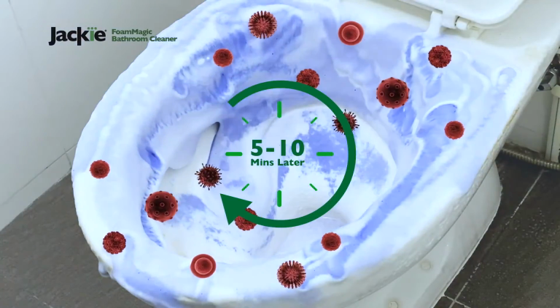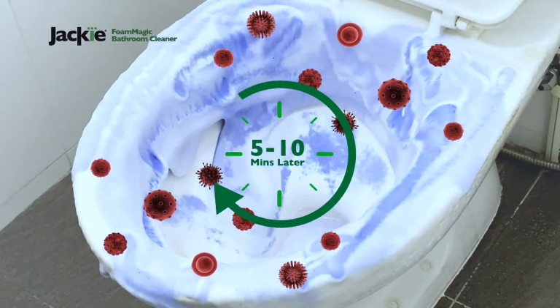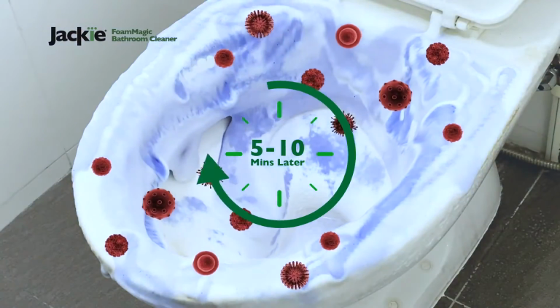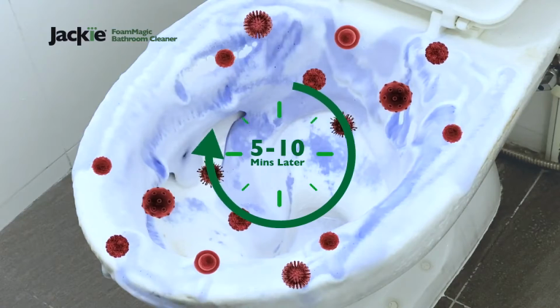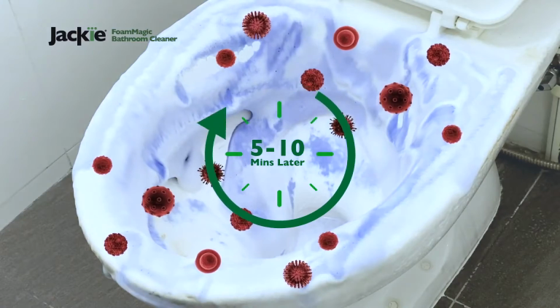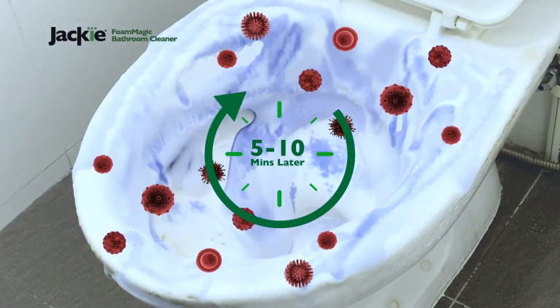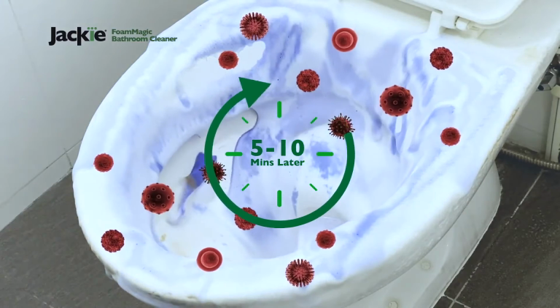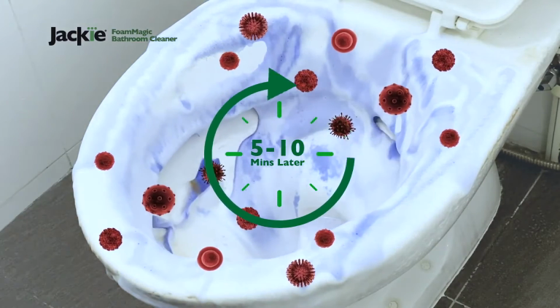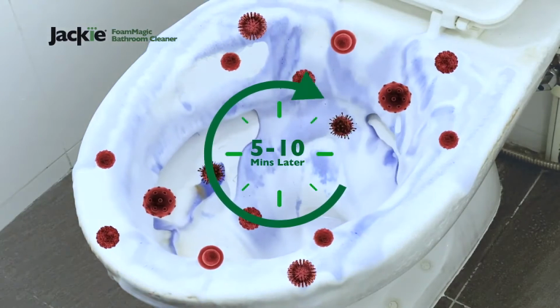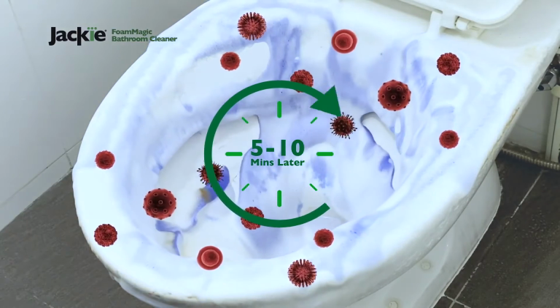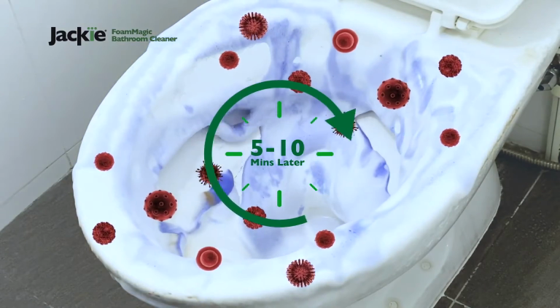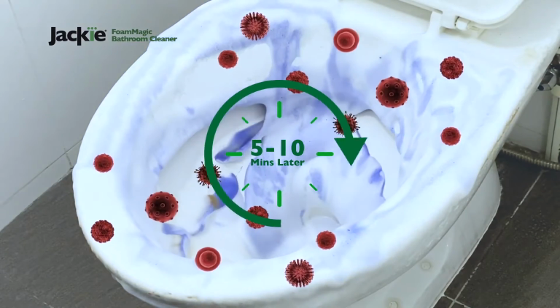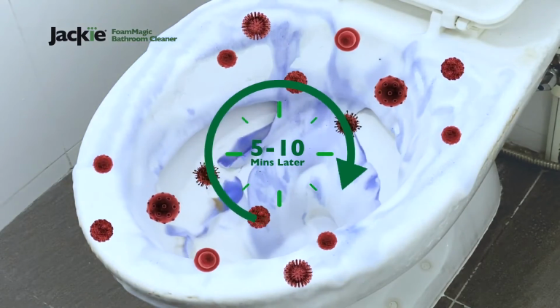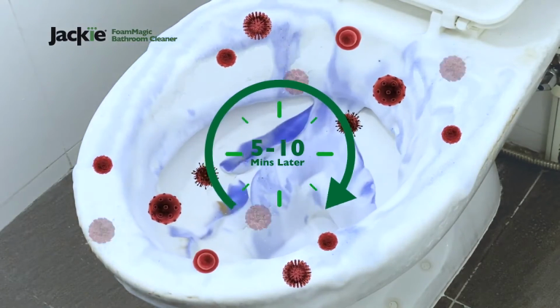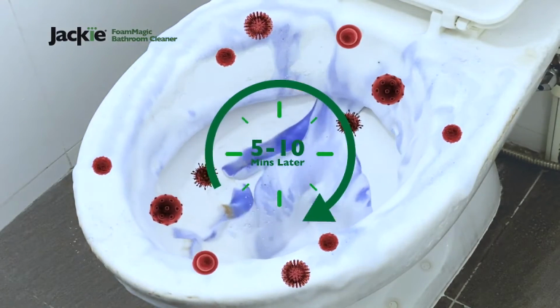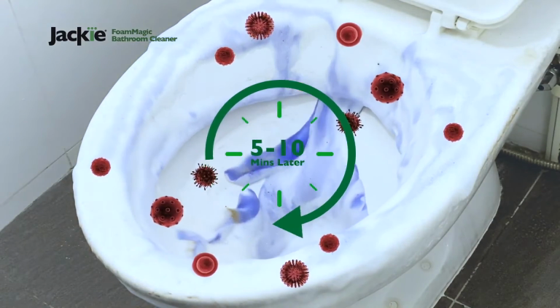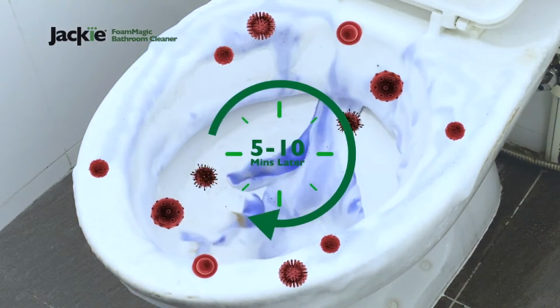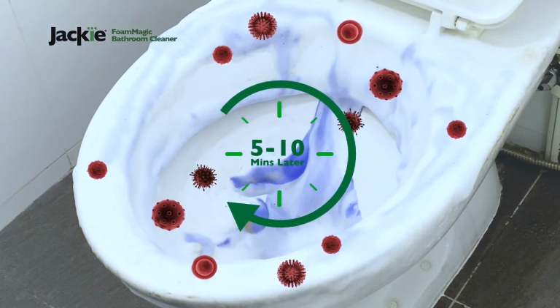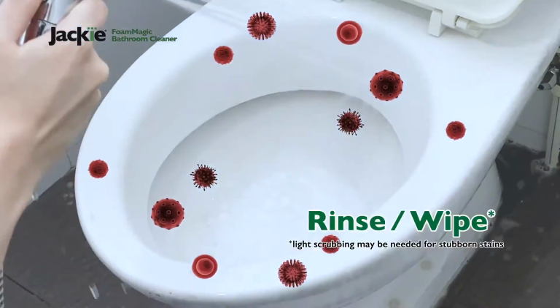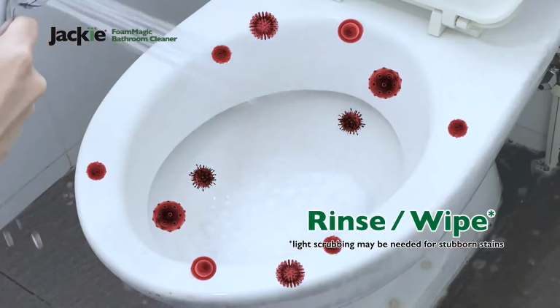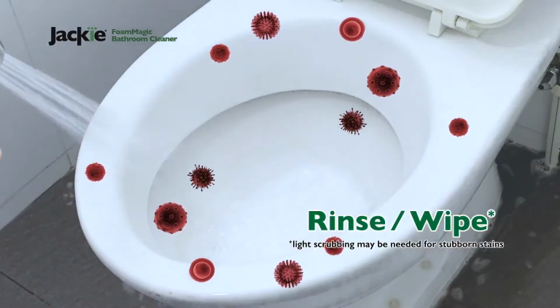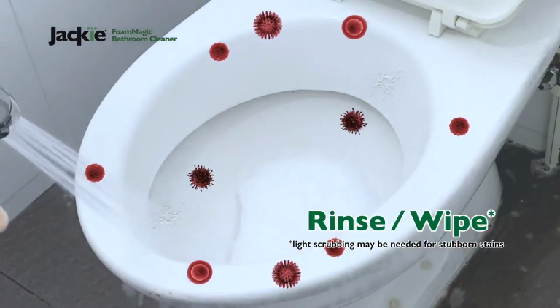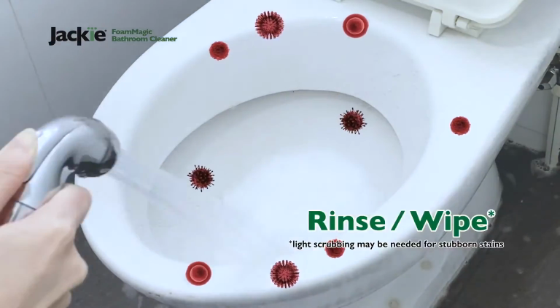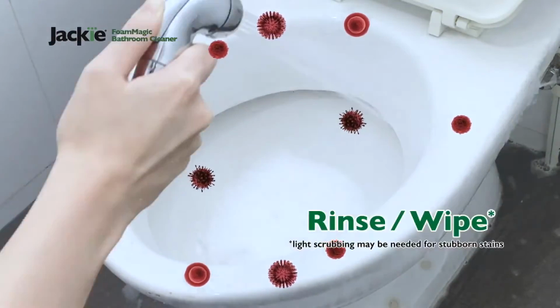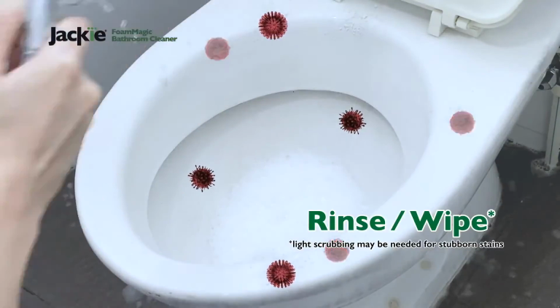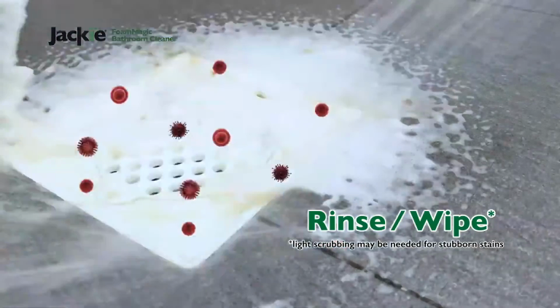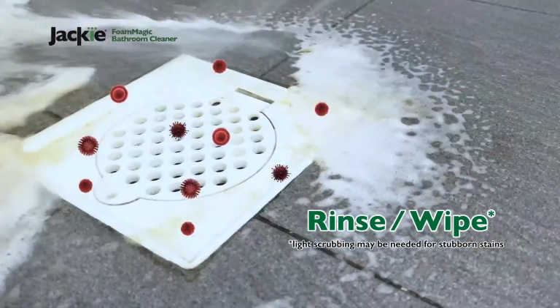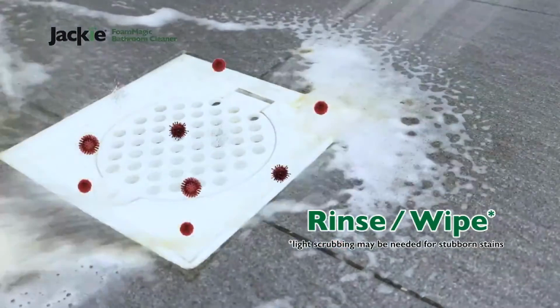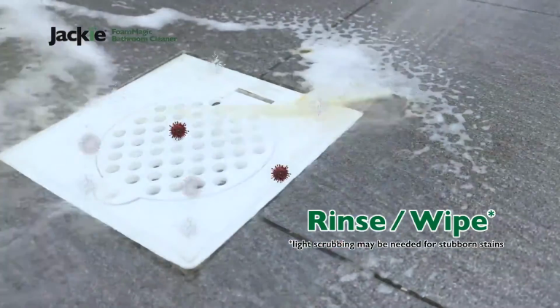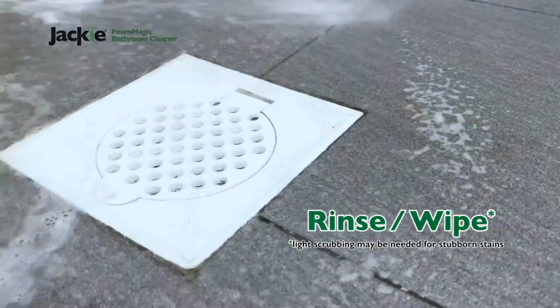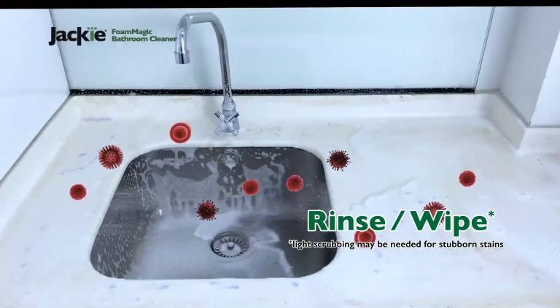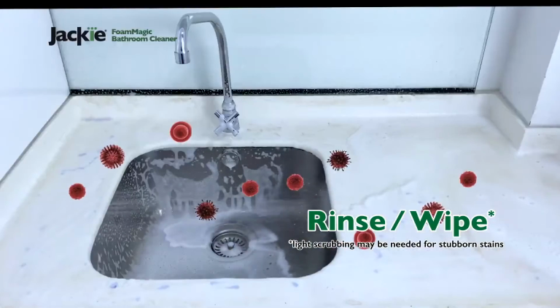Foam starts off blue, turns white in 5 to 10 minutes. Rinse and no hard scrubbing needed.